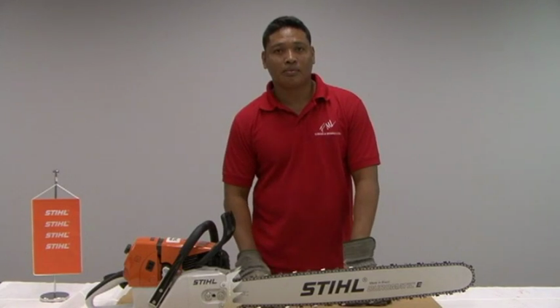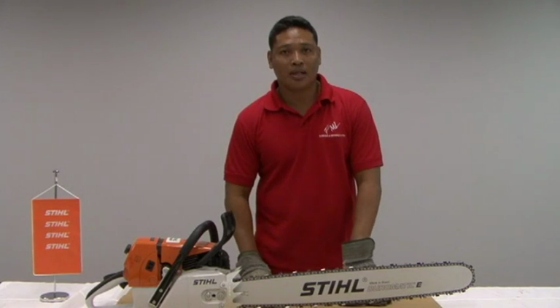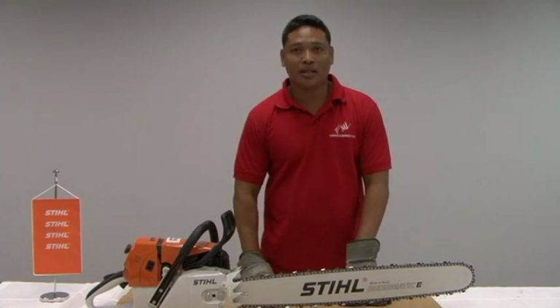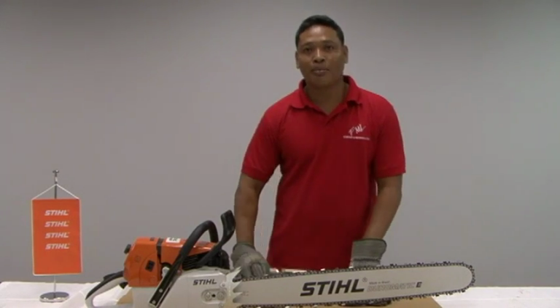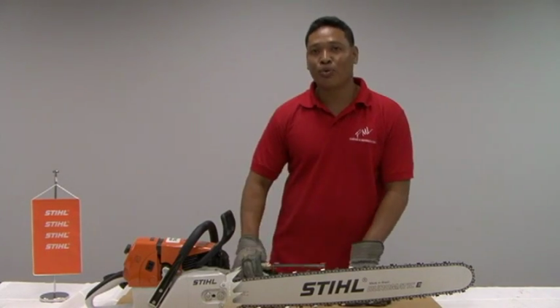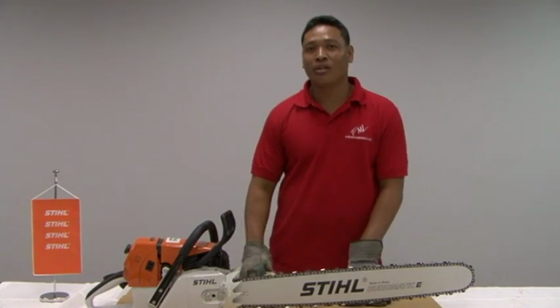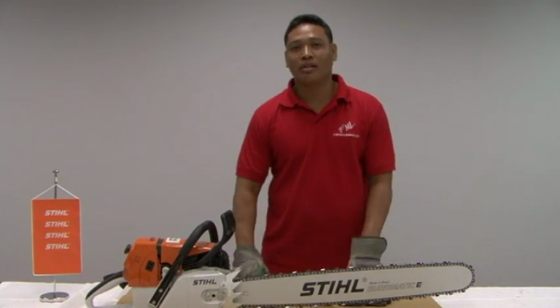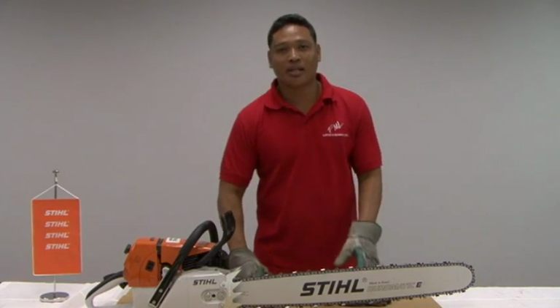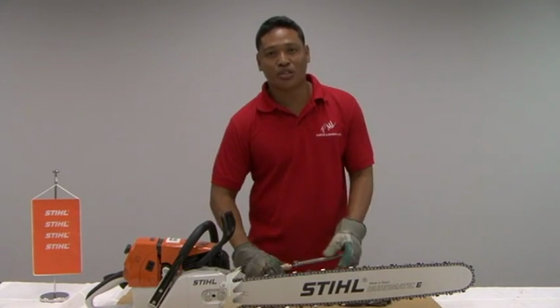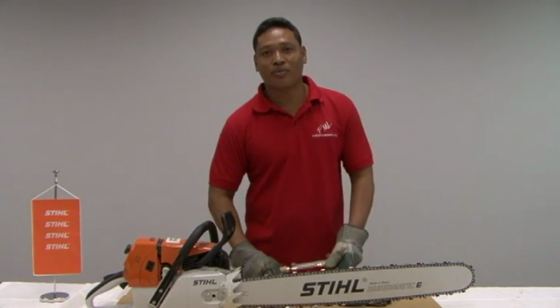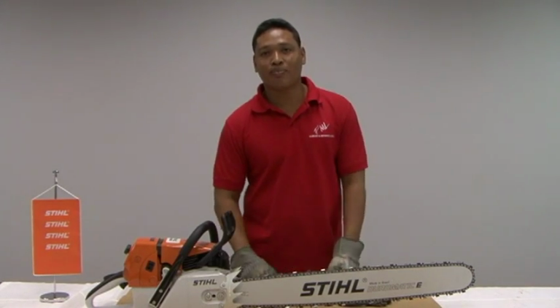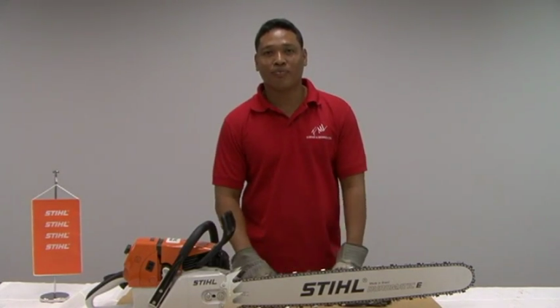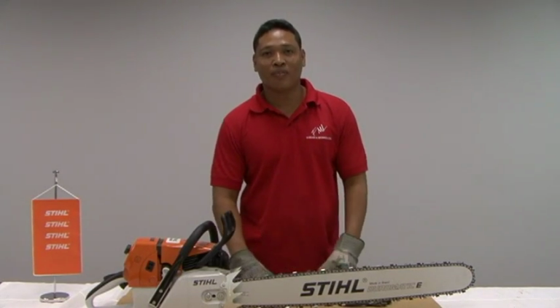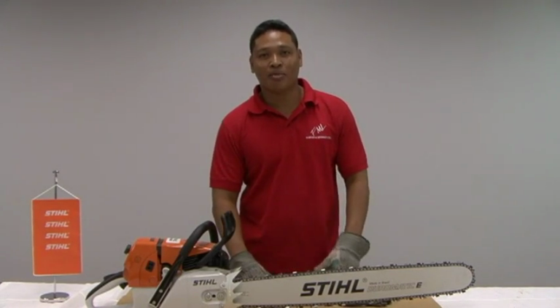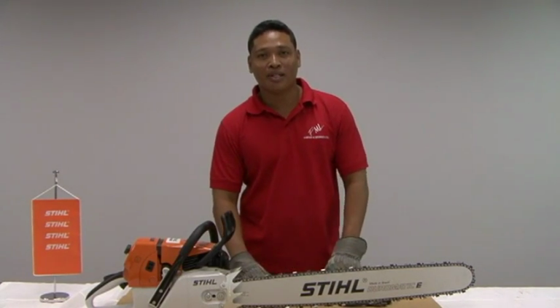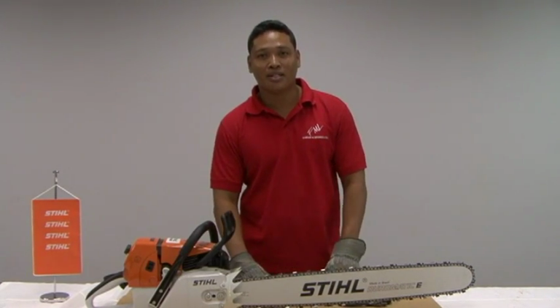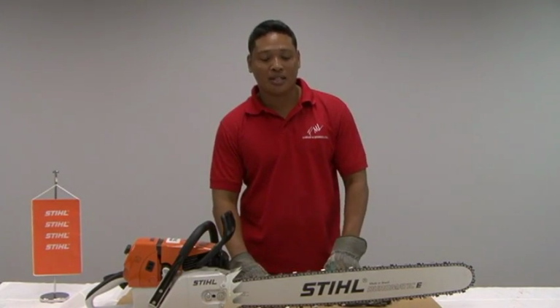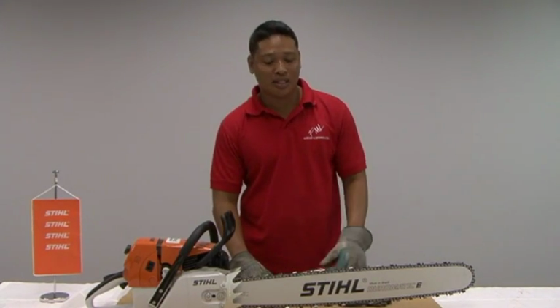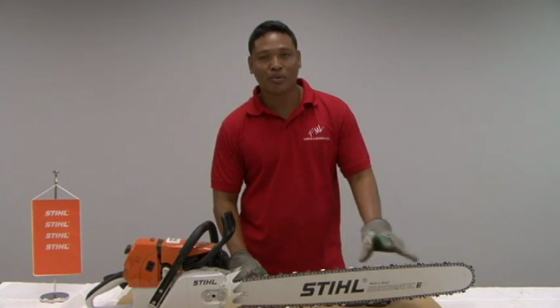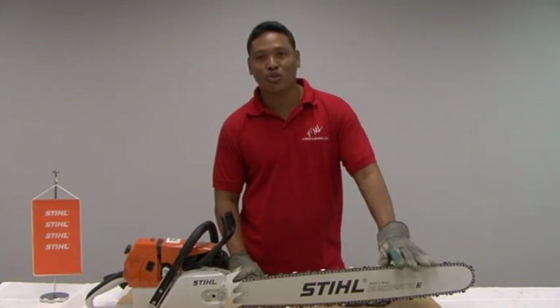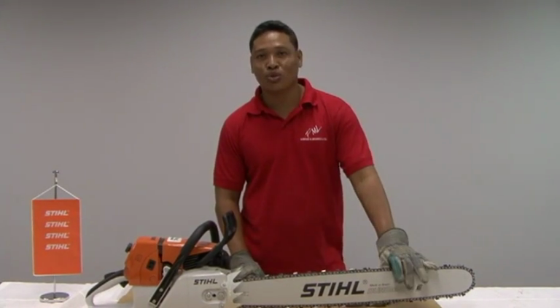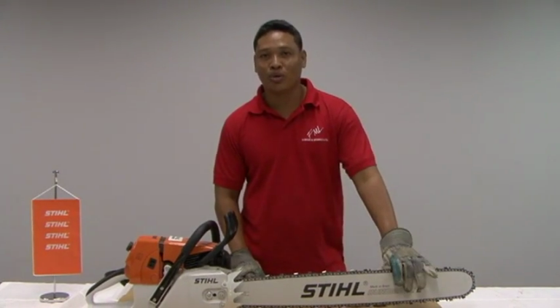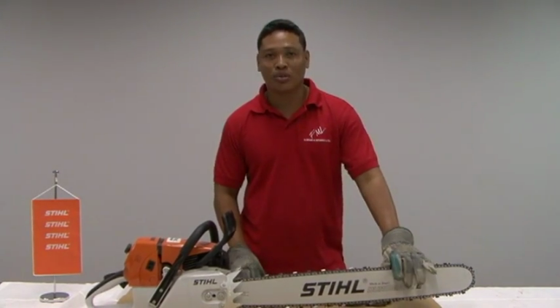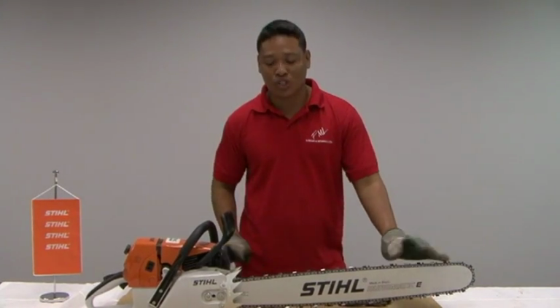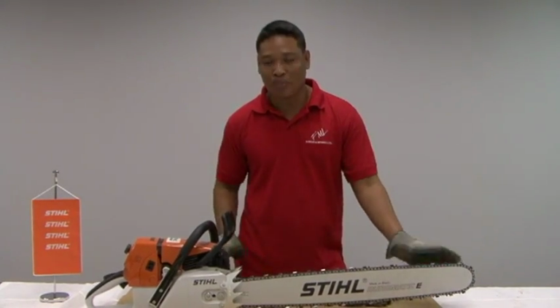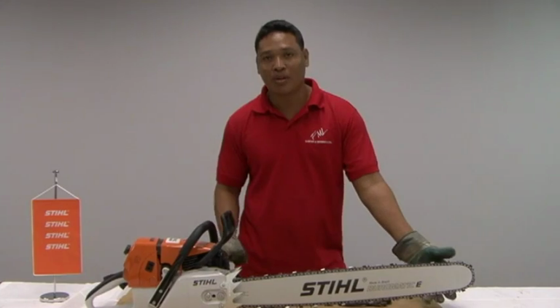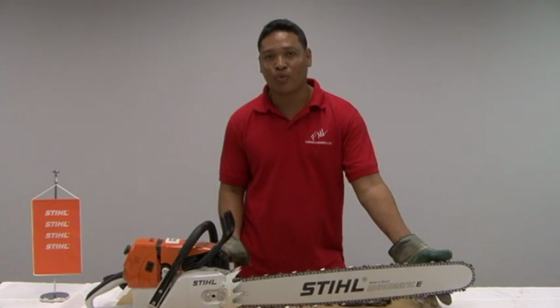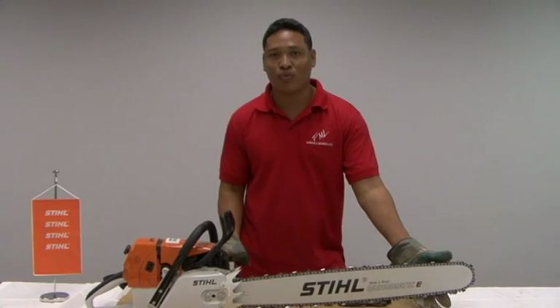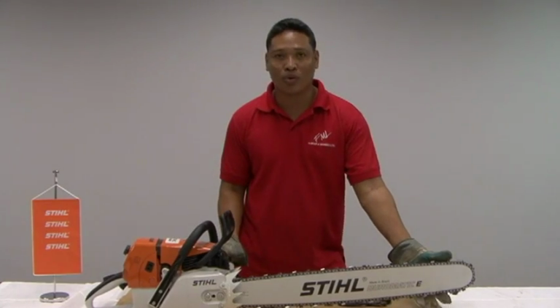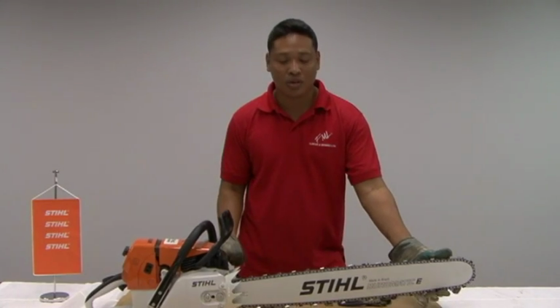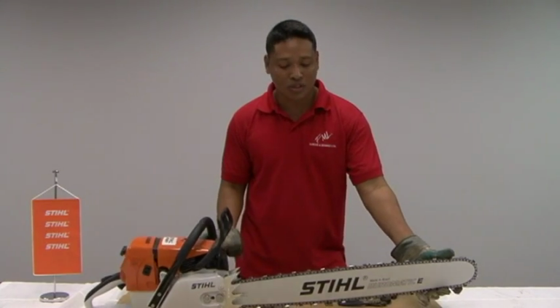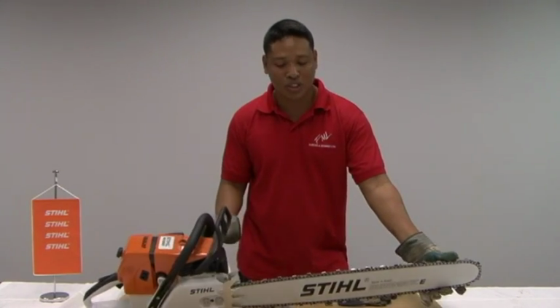Hi, I'm Rory, technician from Powerfine and Mendez, and today I'm going to show you how to sharpen a 404 chain.